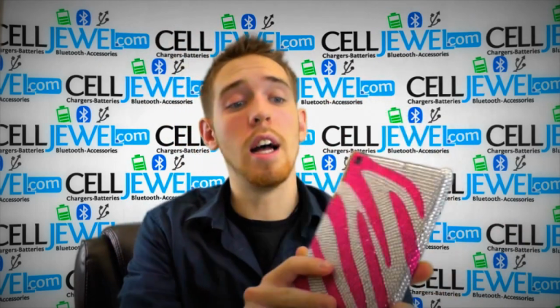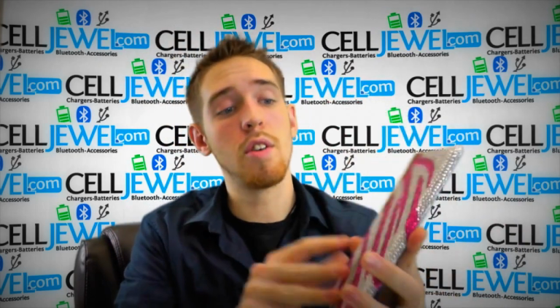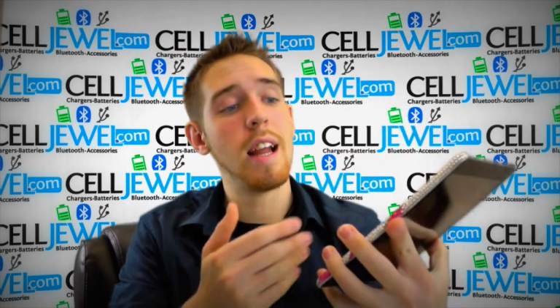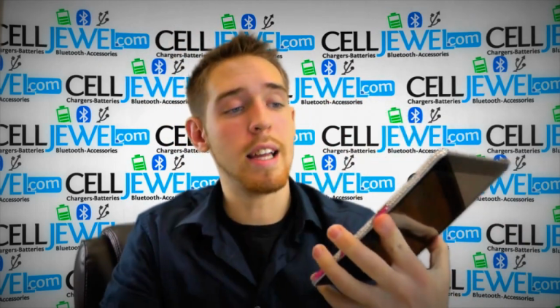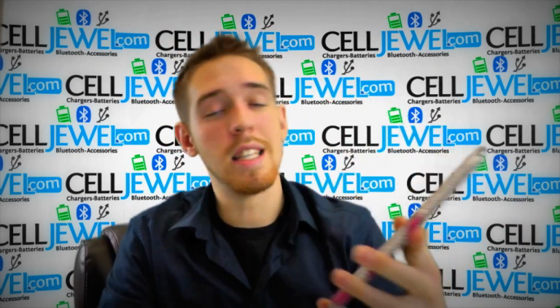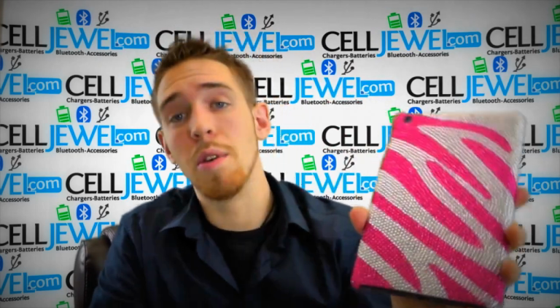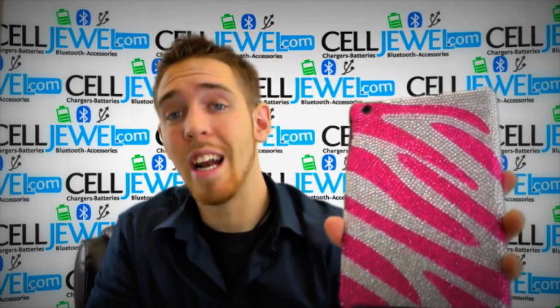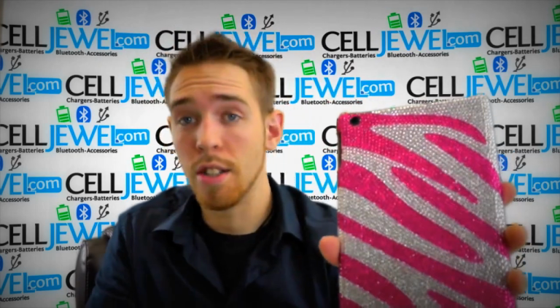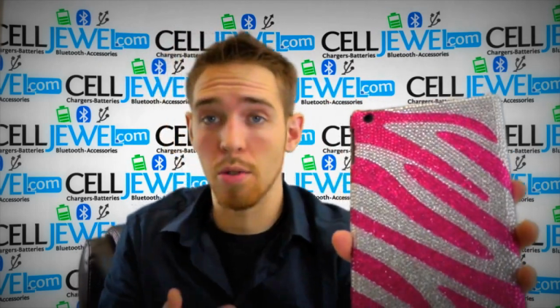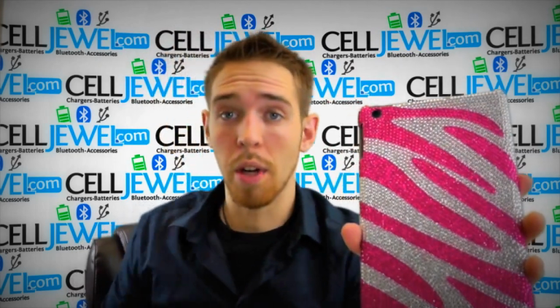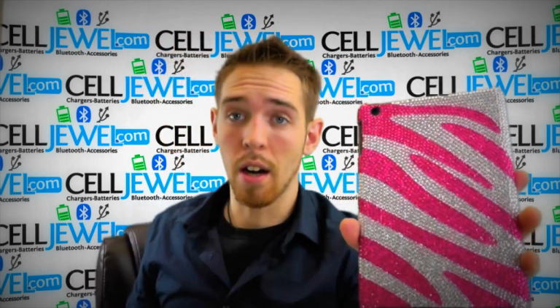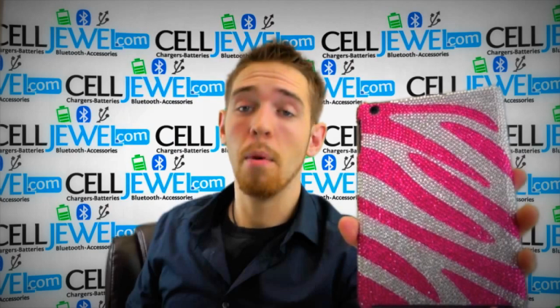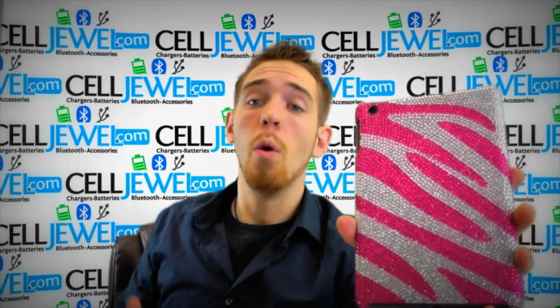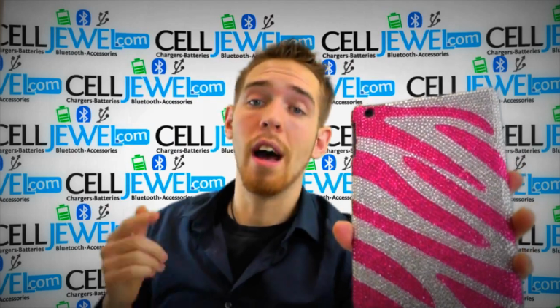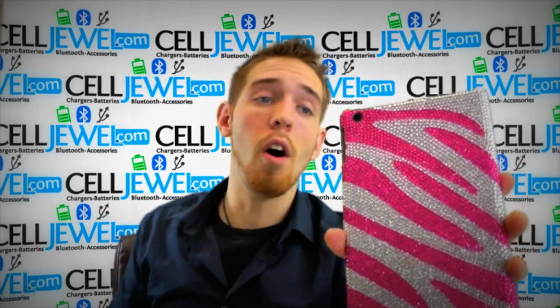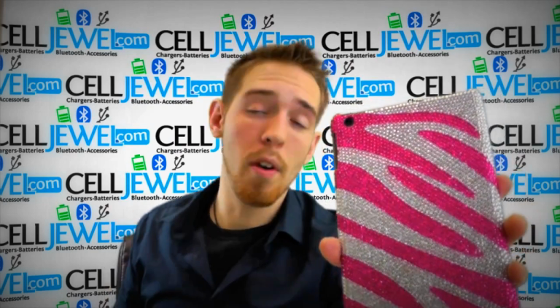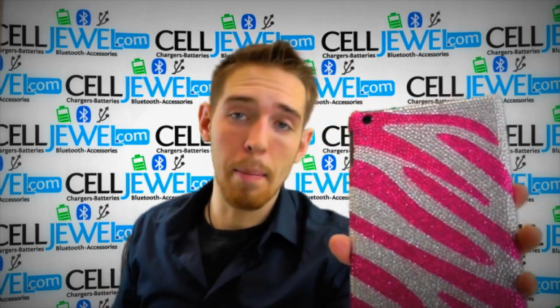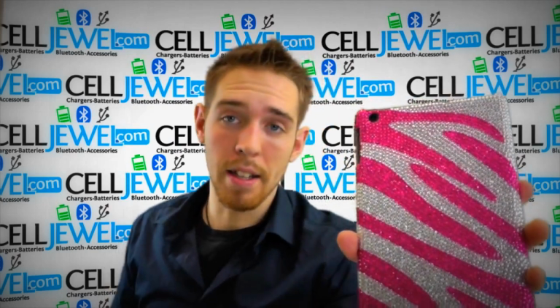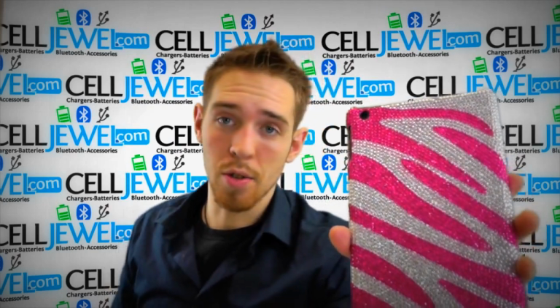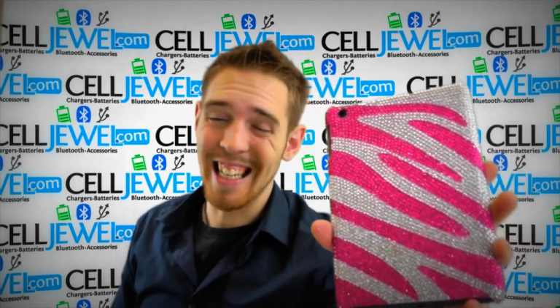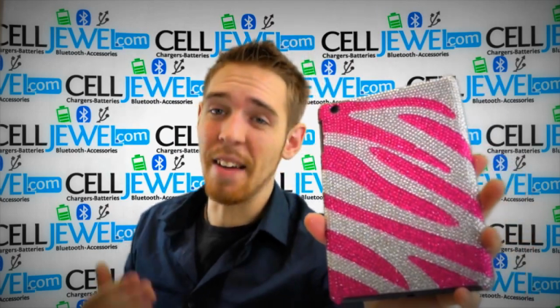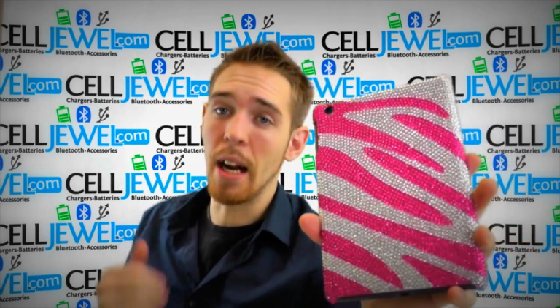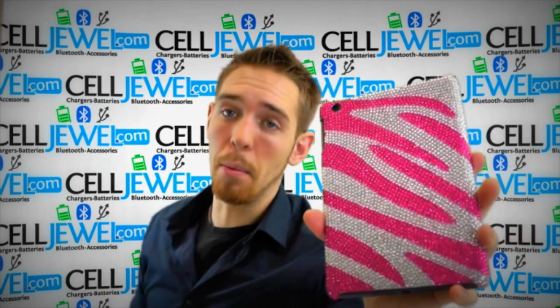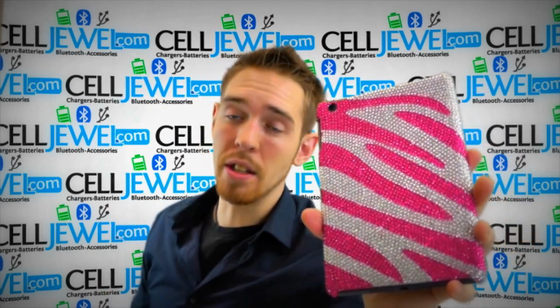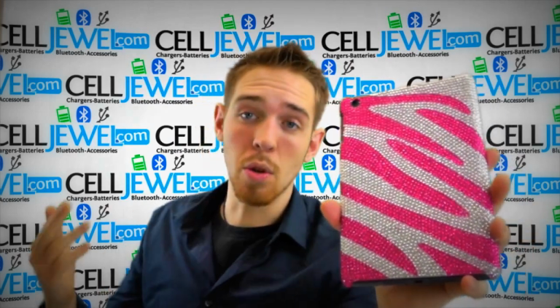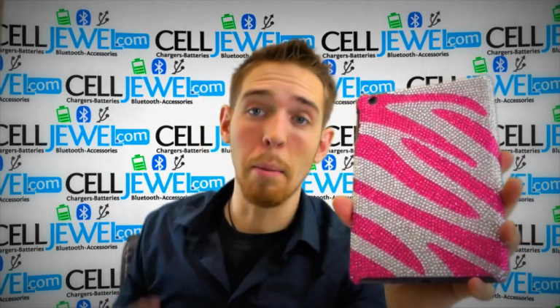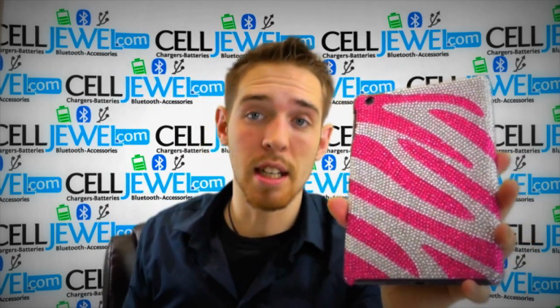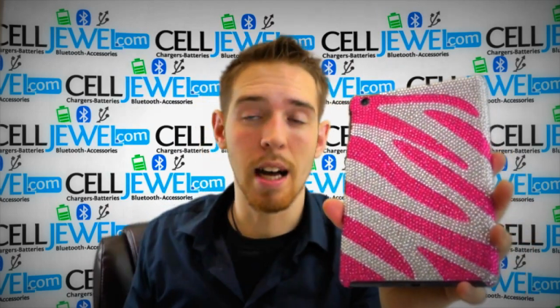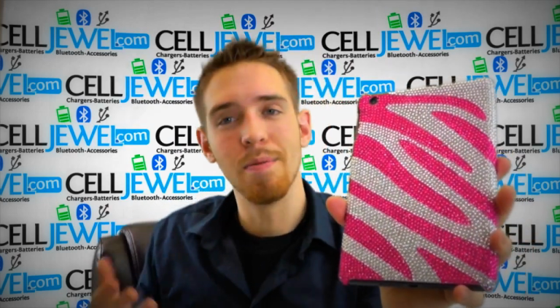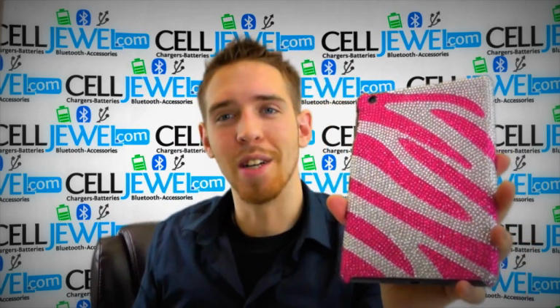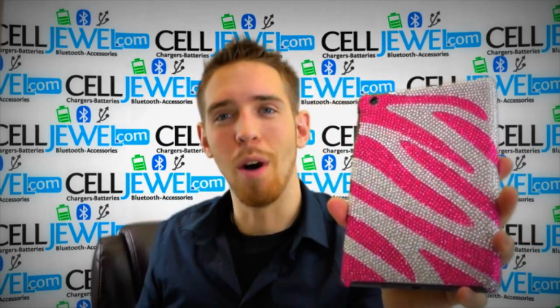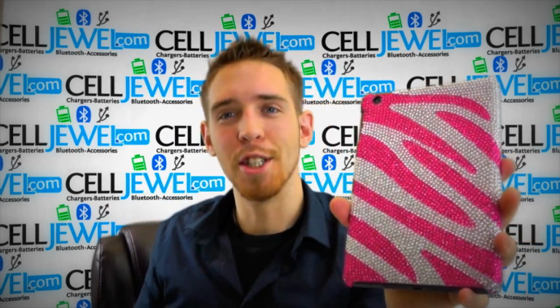It's a great case and you can get it on CellDruel.com. We have all your iPad accessory needs at phenomenal prices. So come and check this out. Thanks for watching.